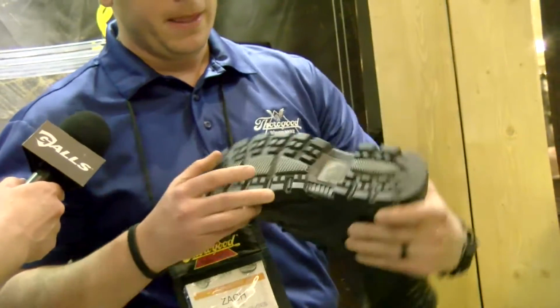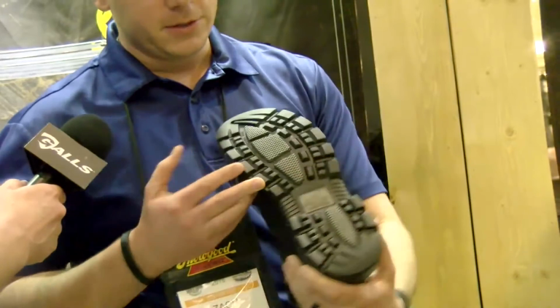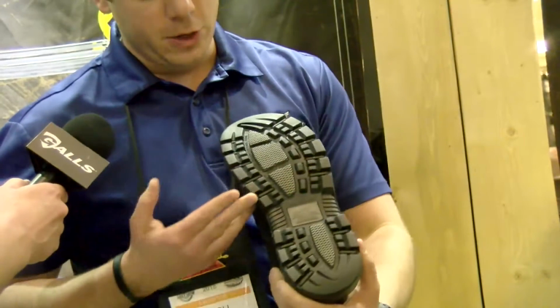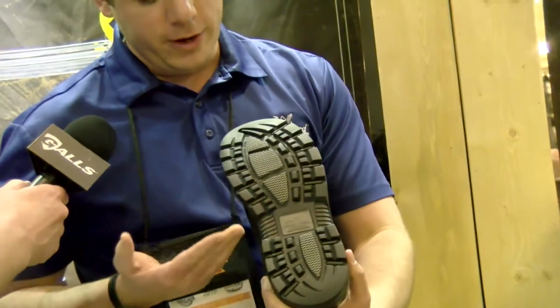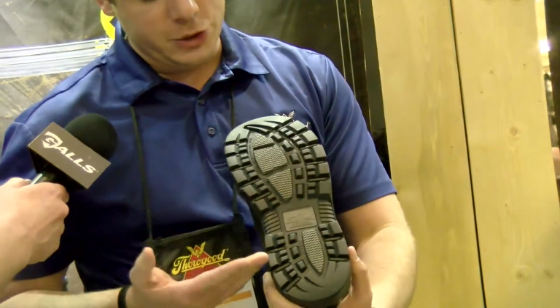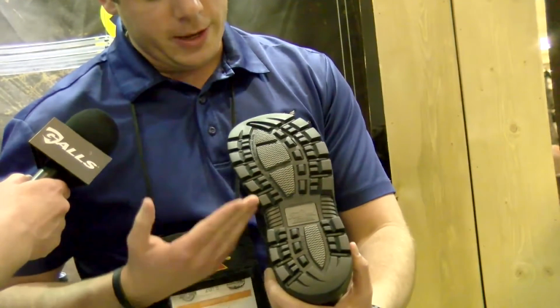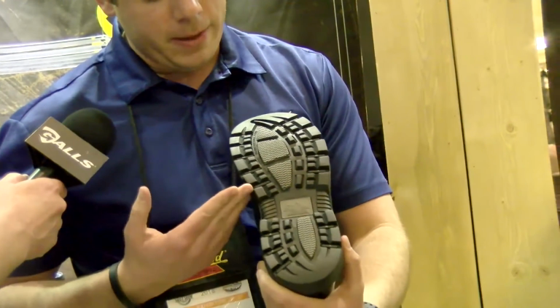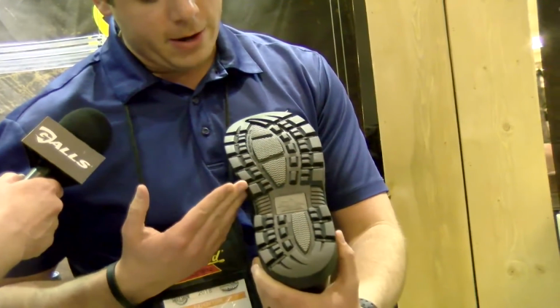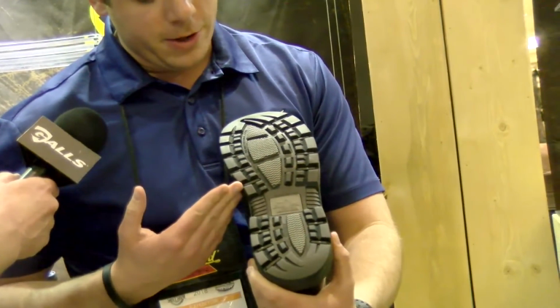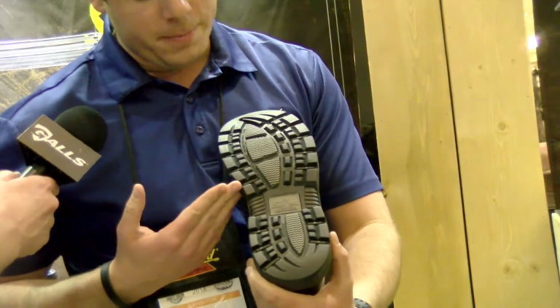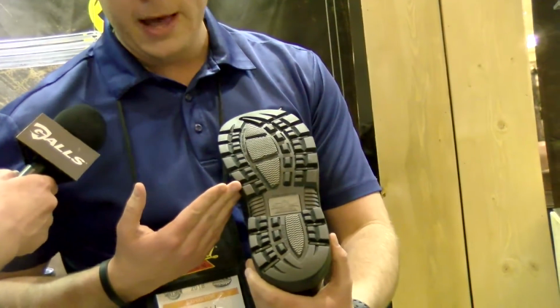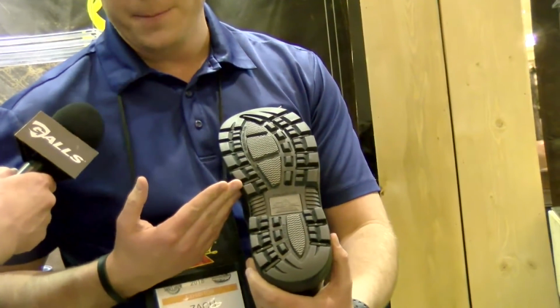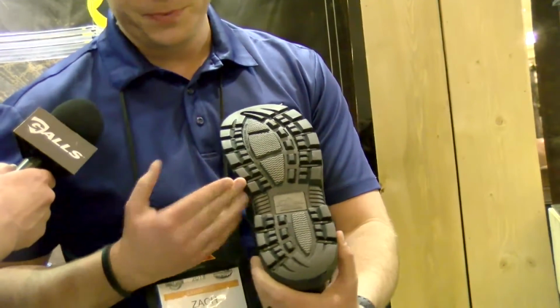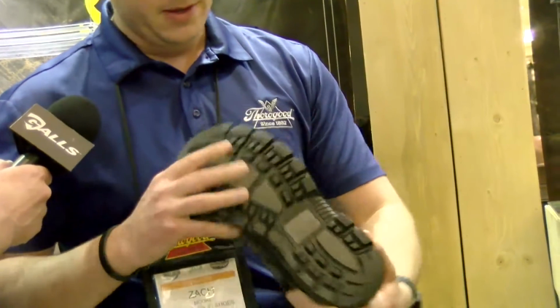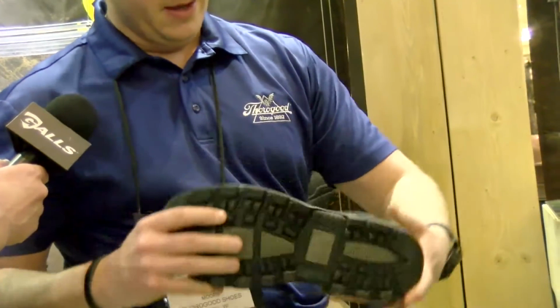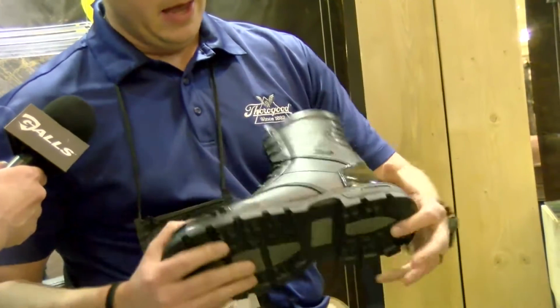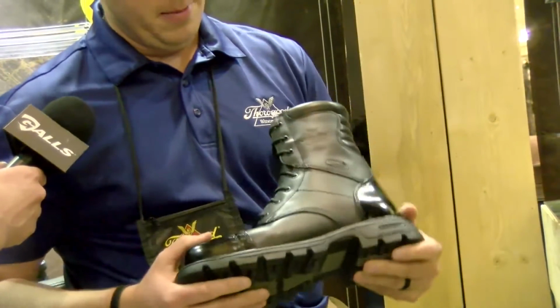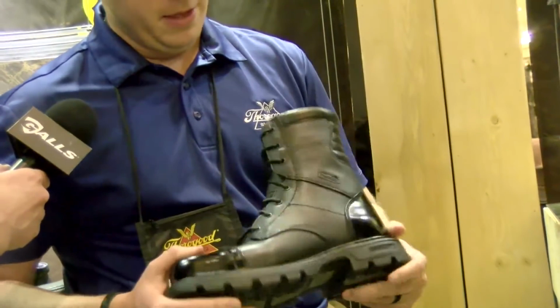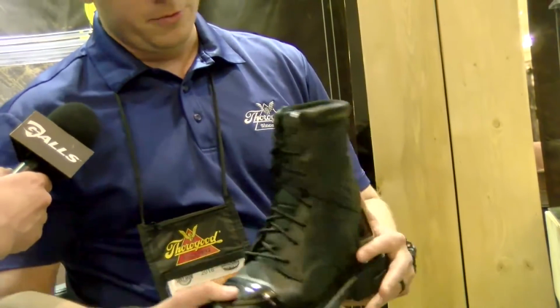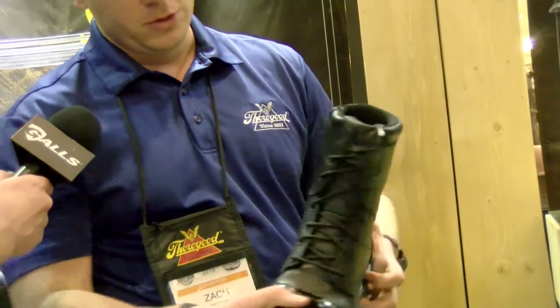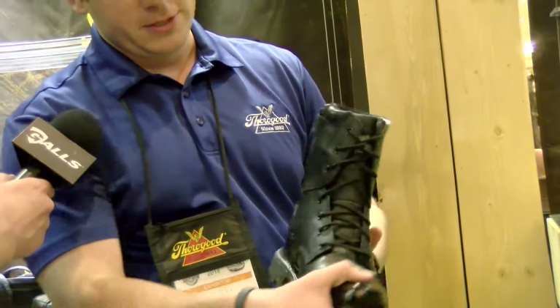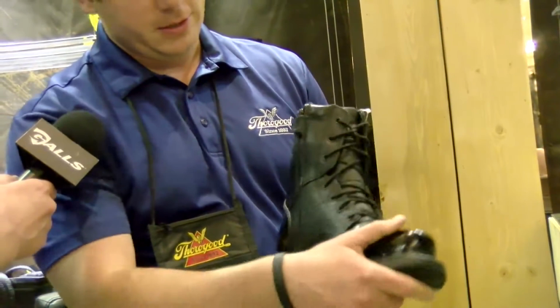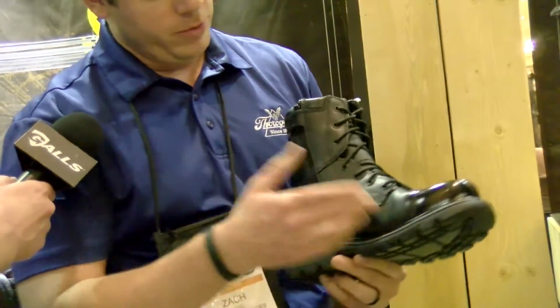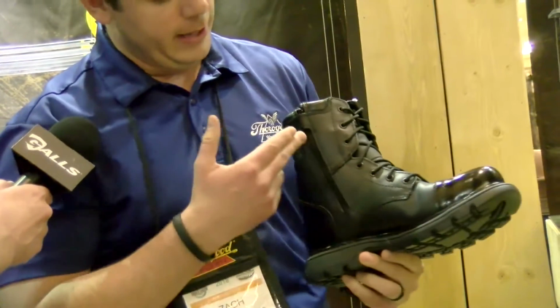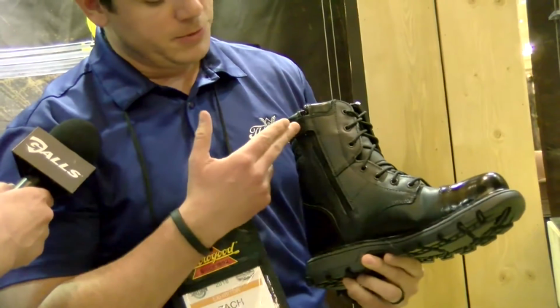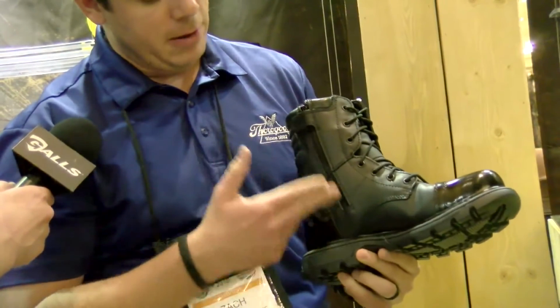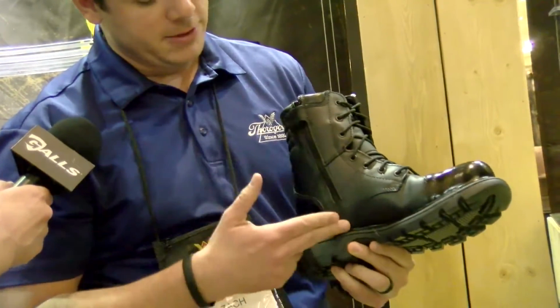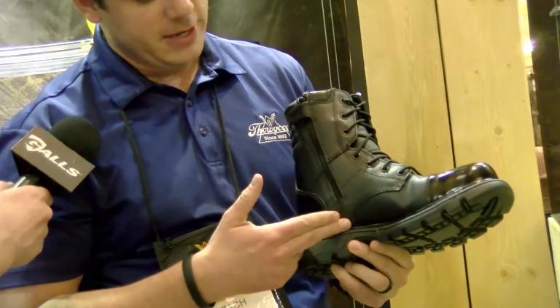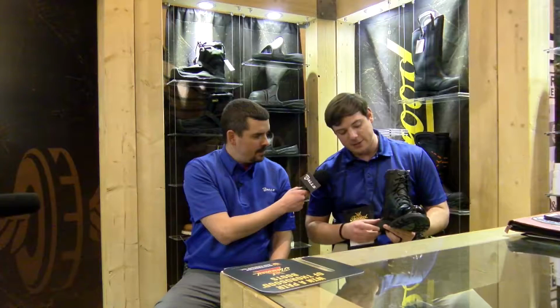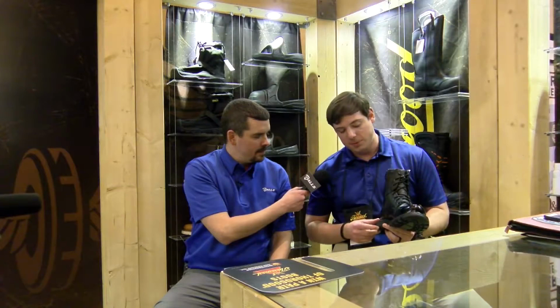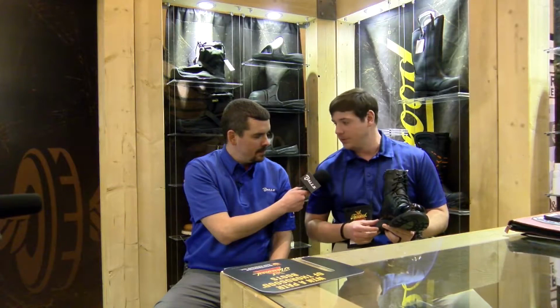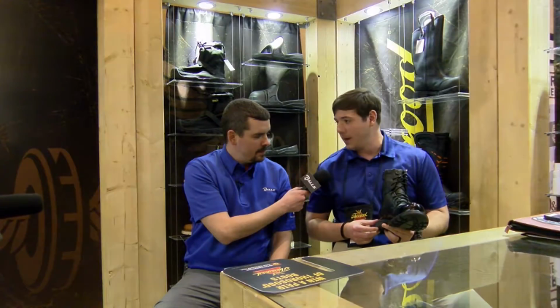It's got a great tread pattern on the bottom, and then of course this really helps out with the side zip on the side.